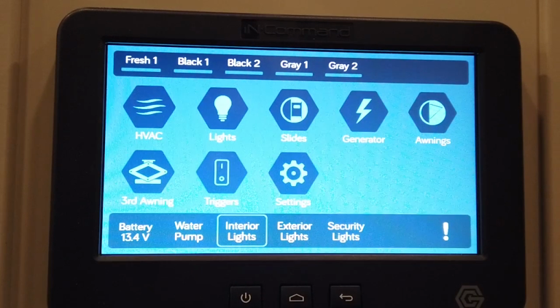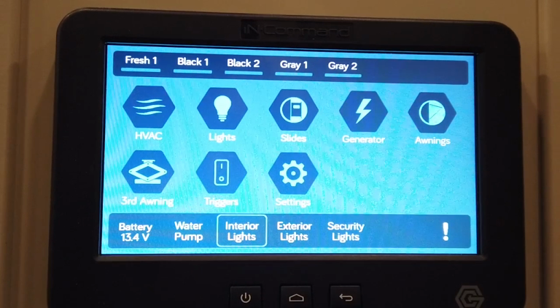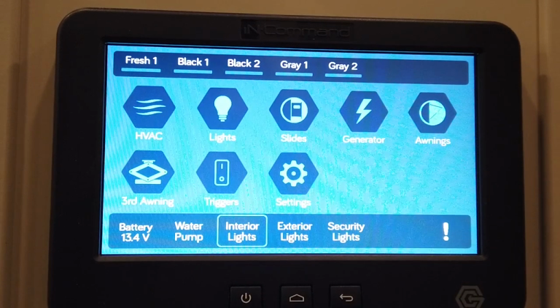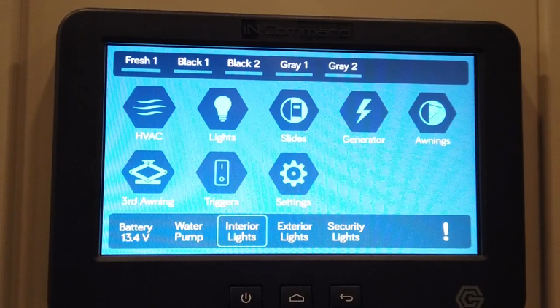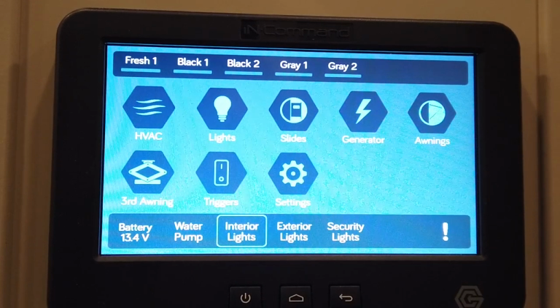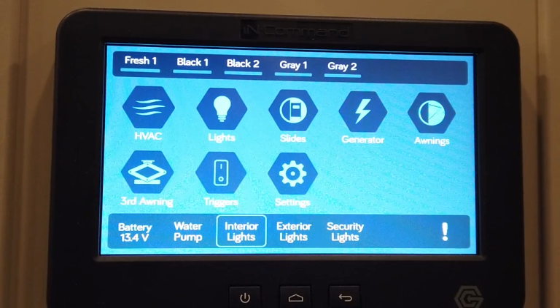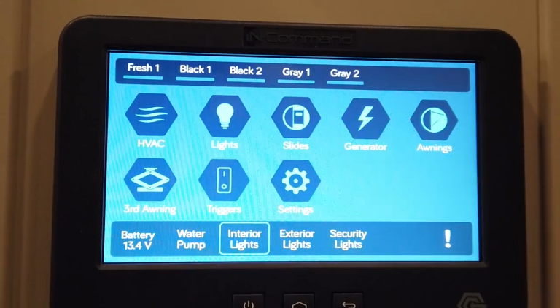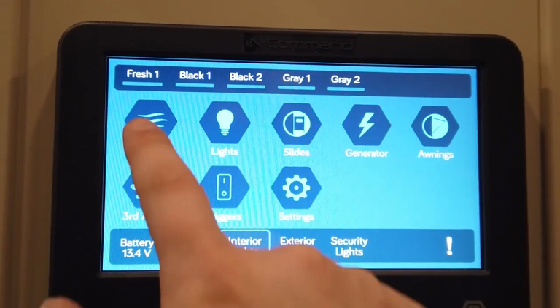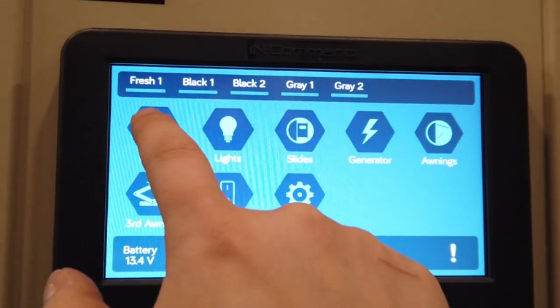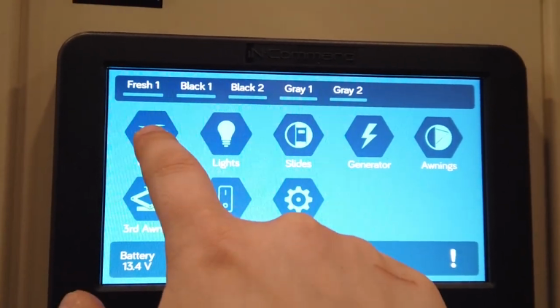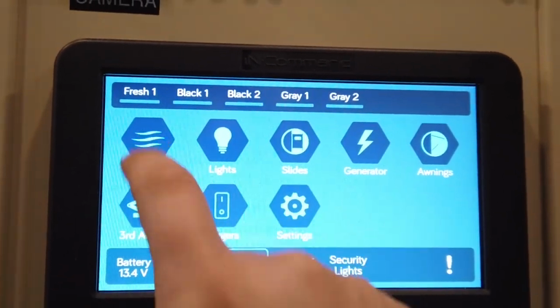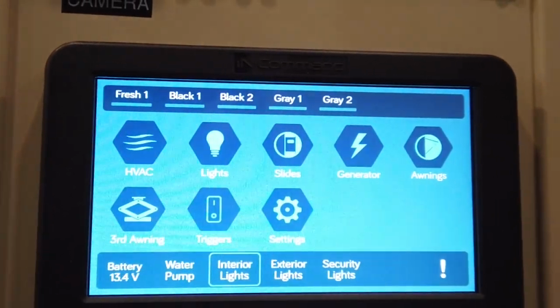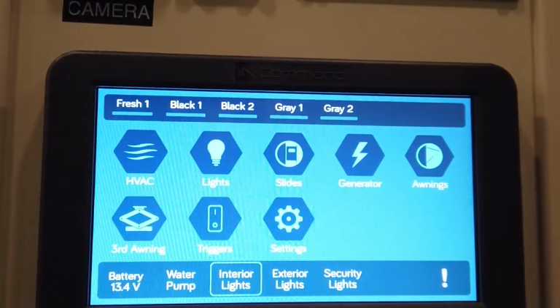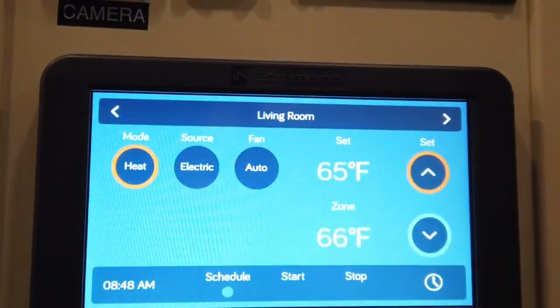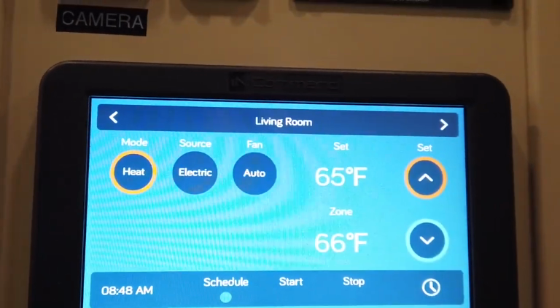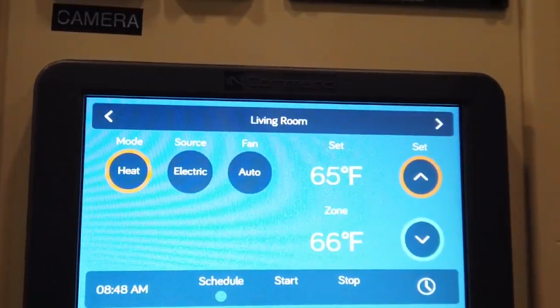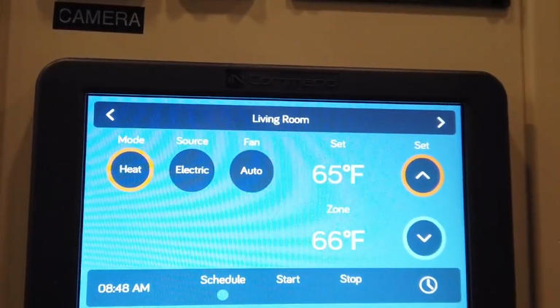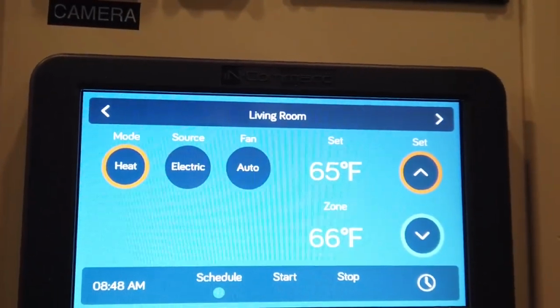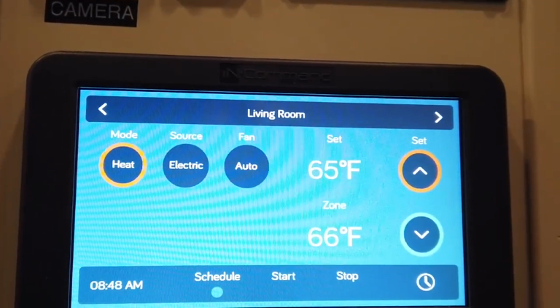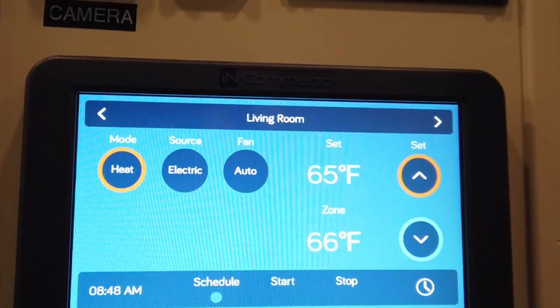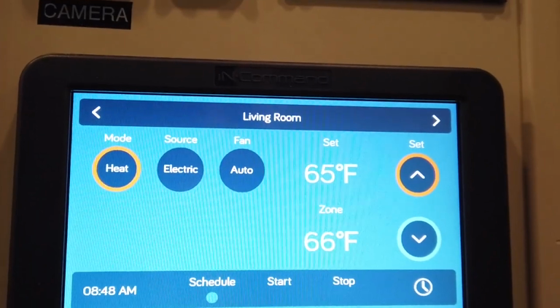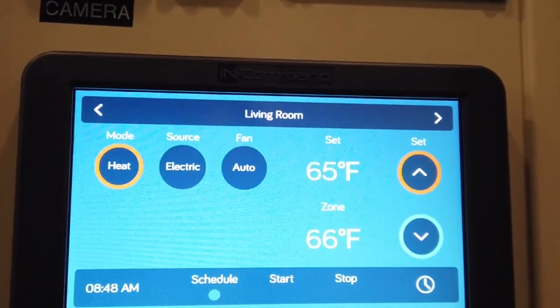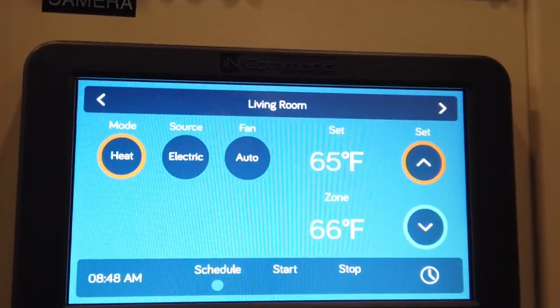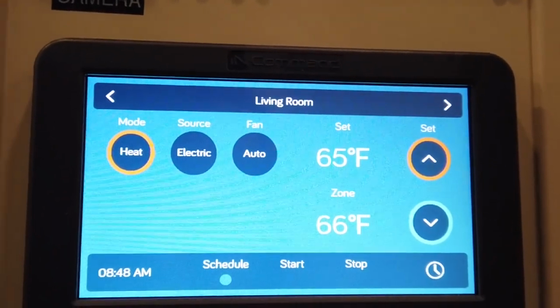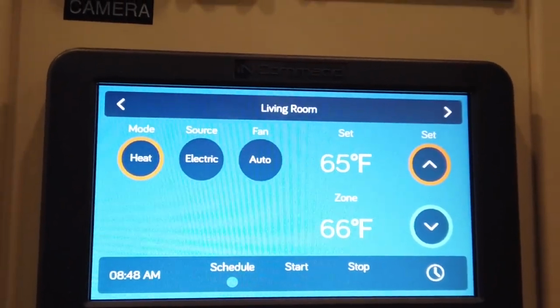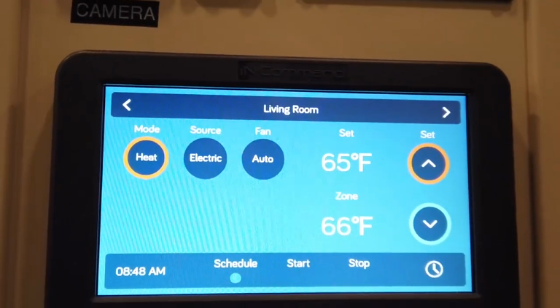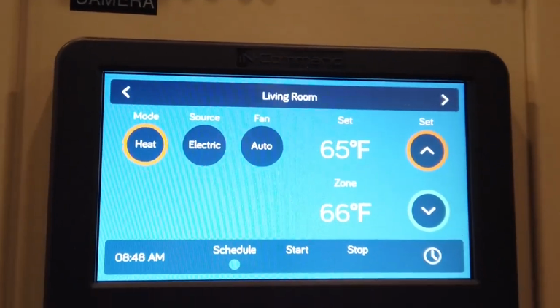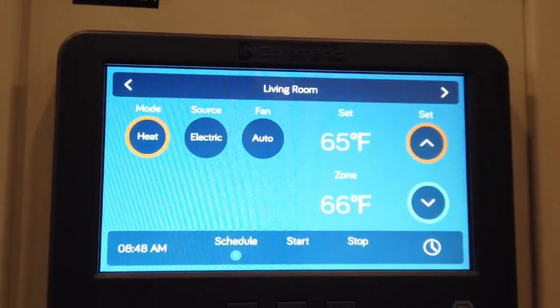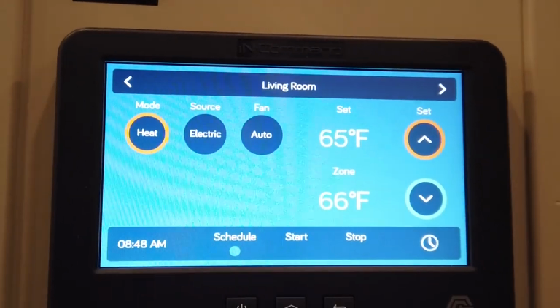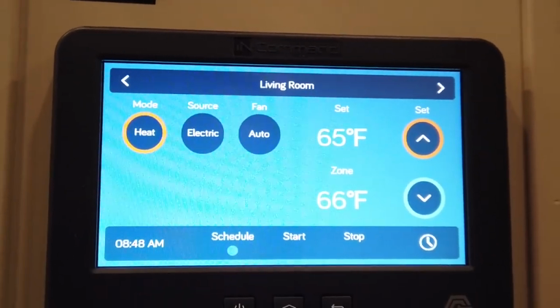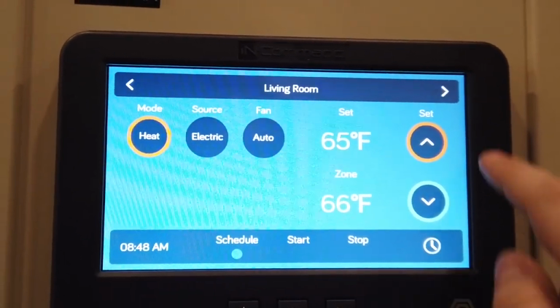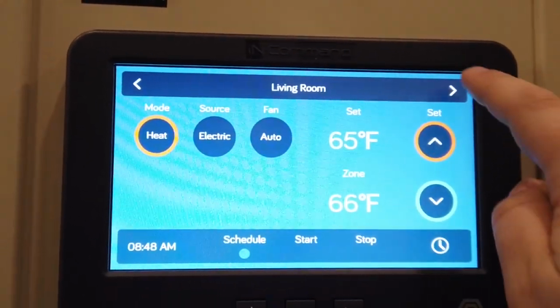The Command system will go to HVAC, and you can do this in your app as well. You can control the living room and the bedroom separately.